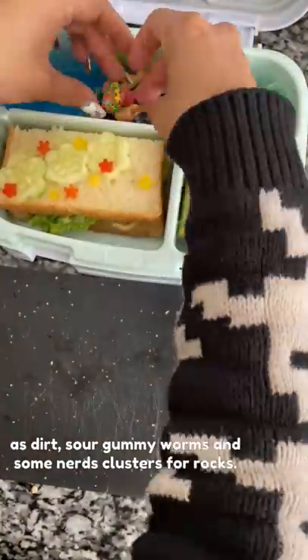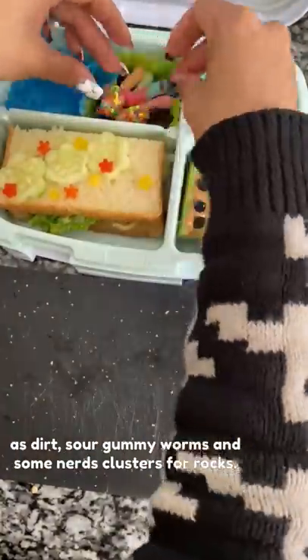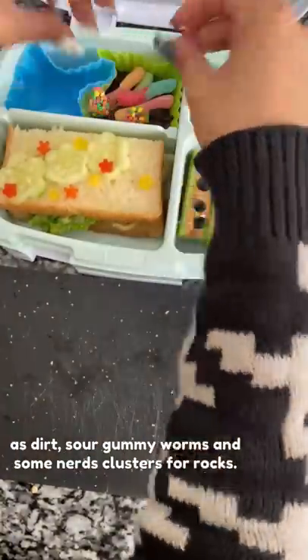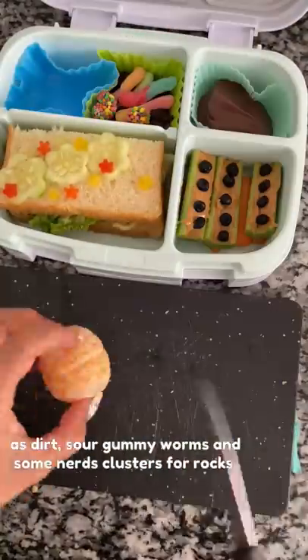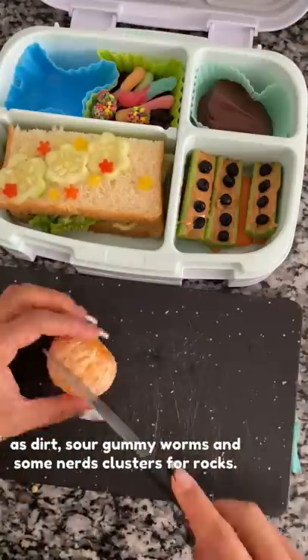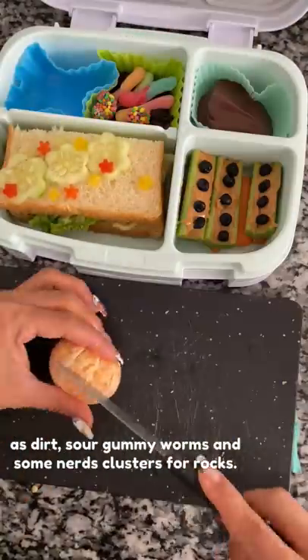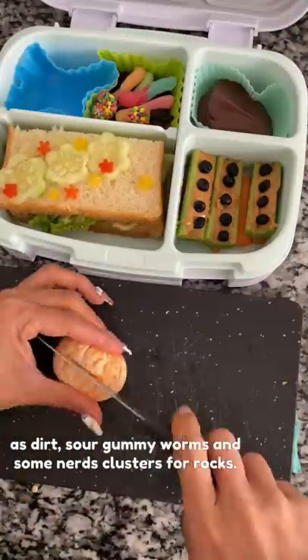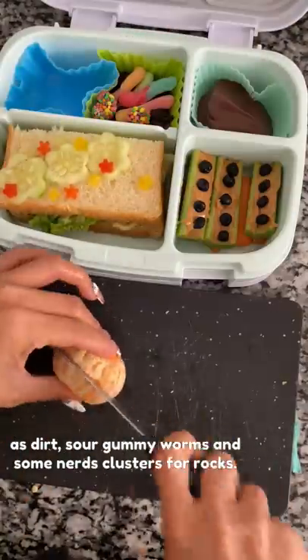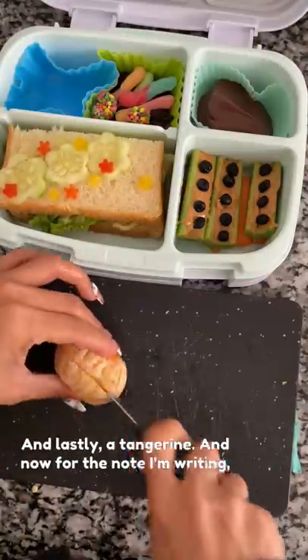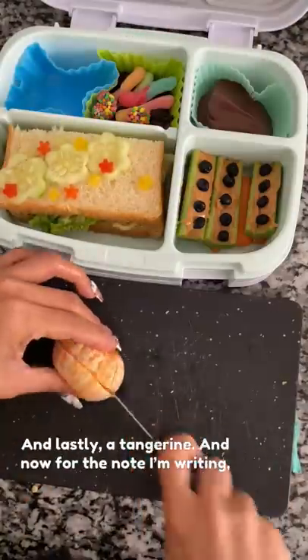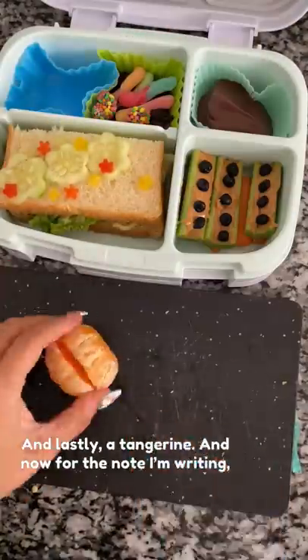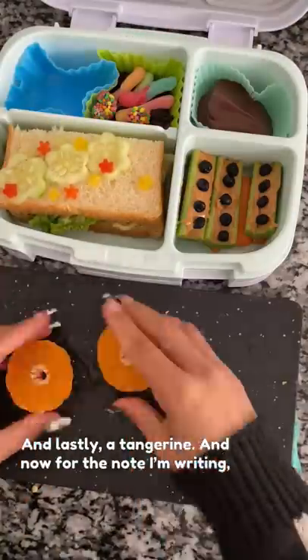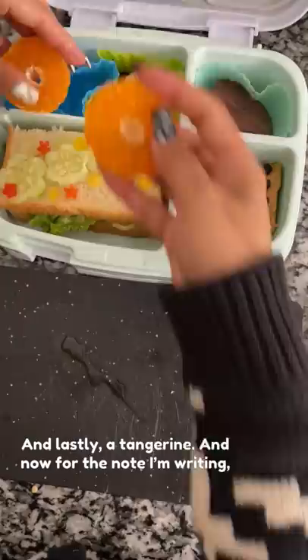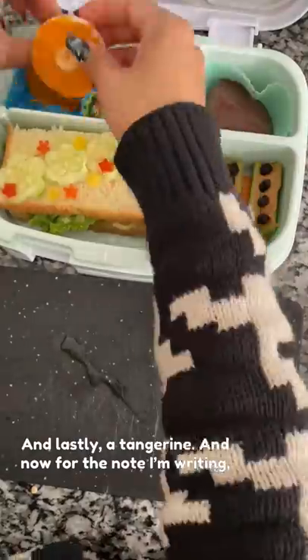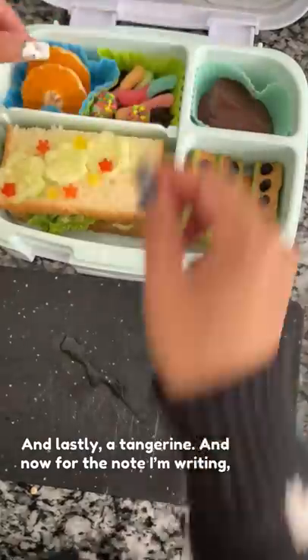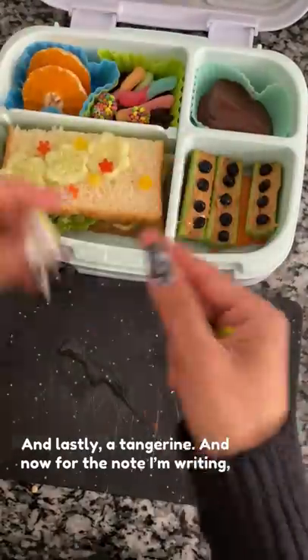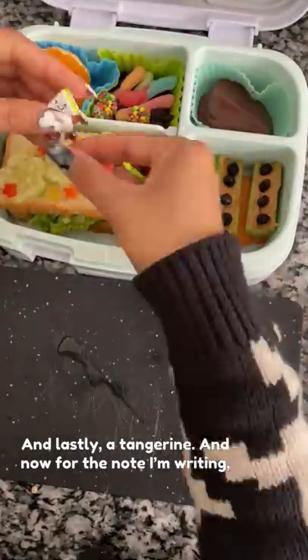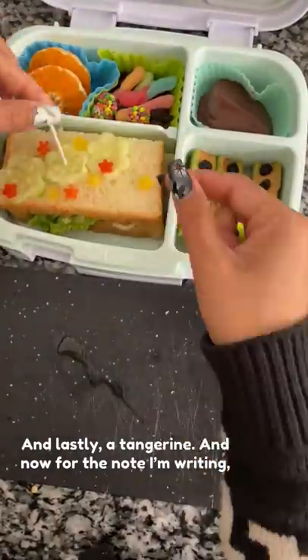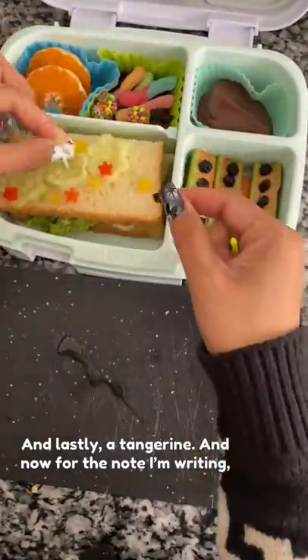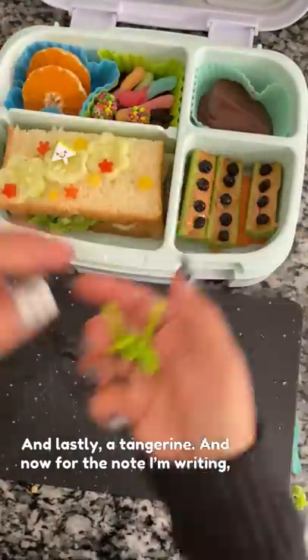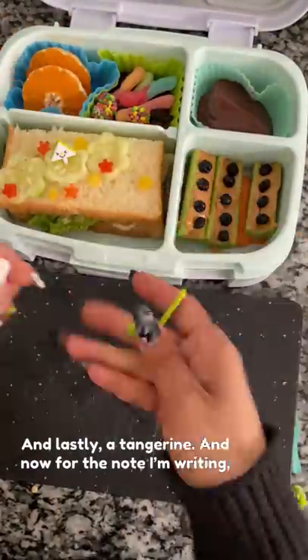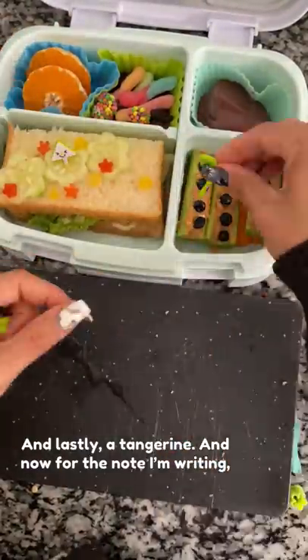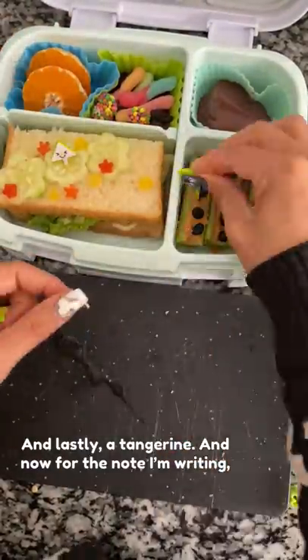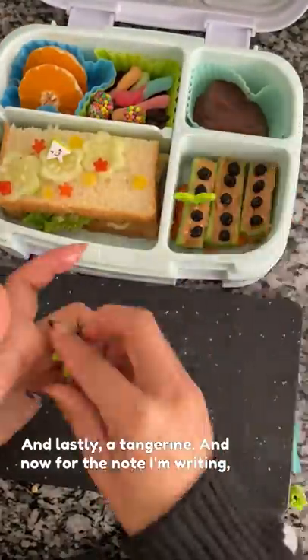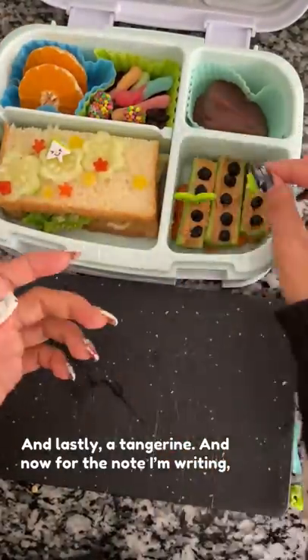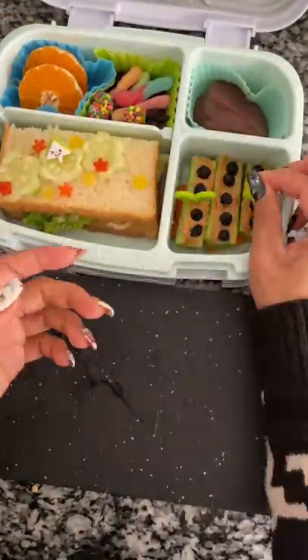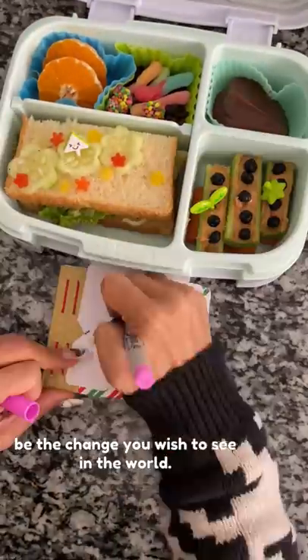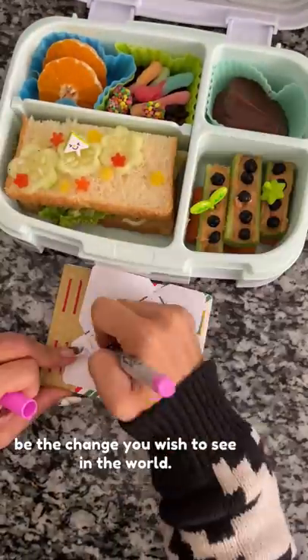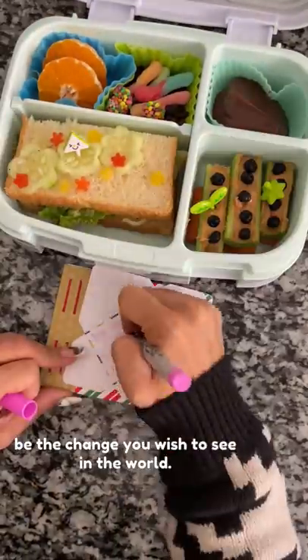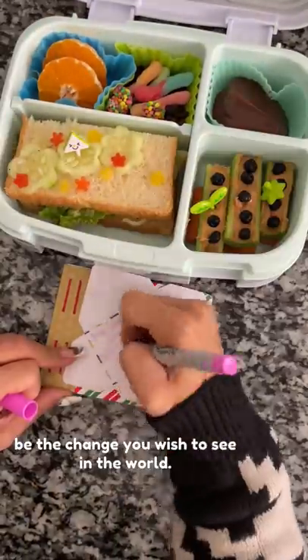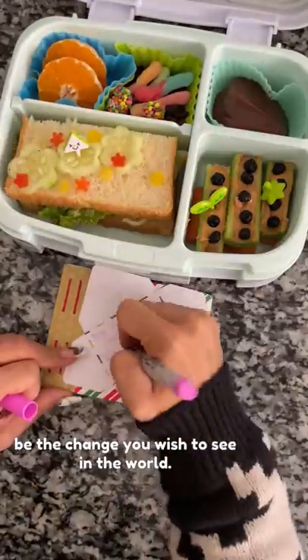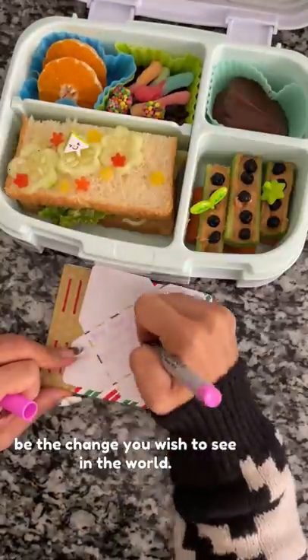And lastly, a tangerine. For the note, I'm writing: "Be the change you wish to see in the world."